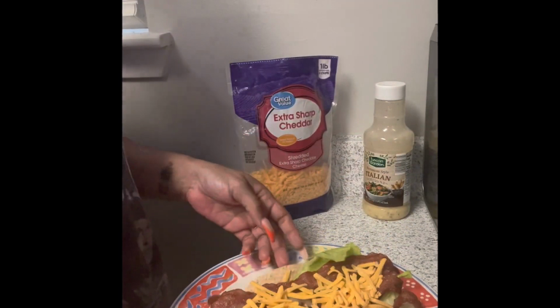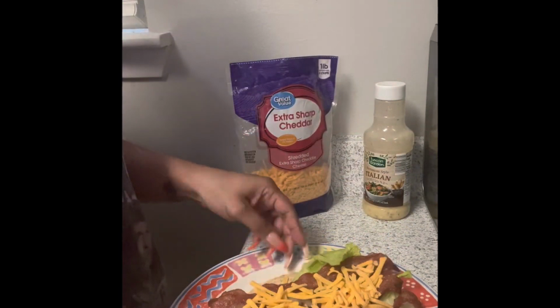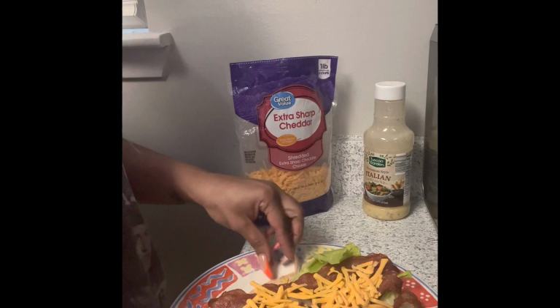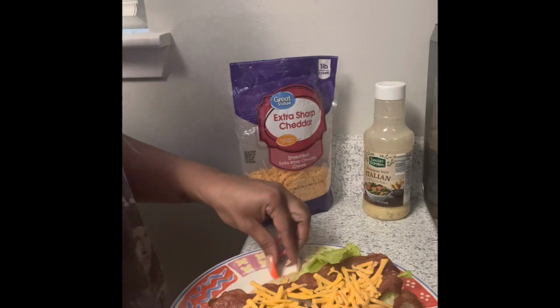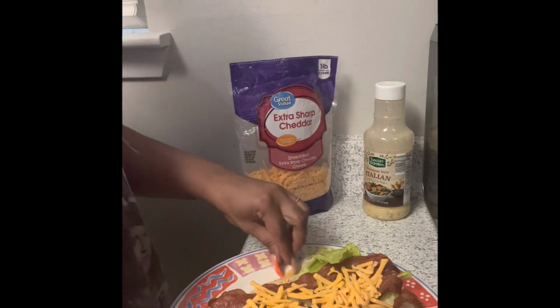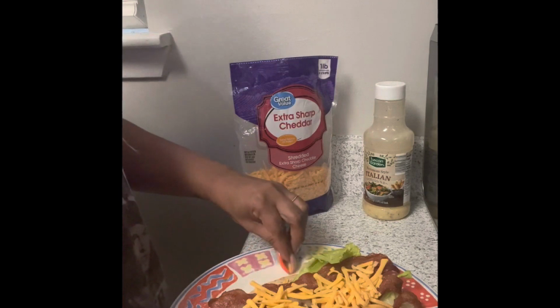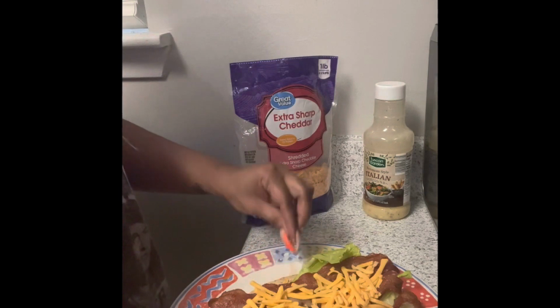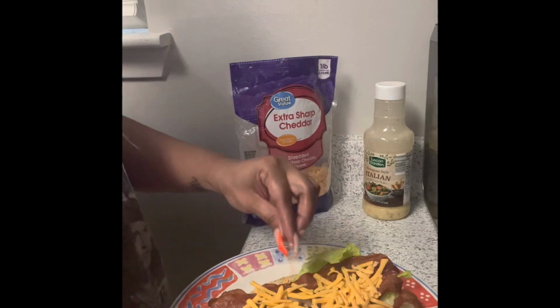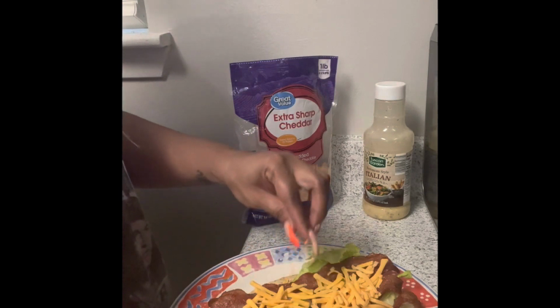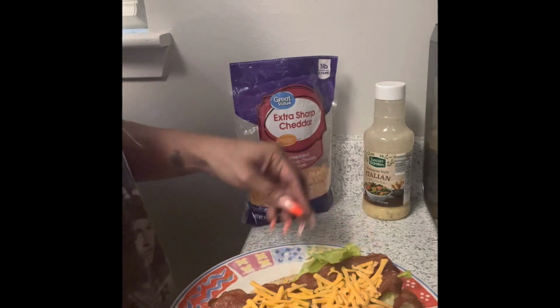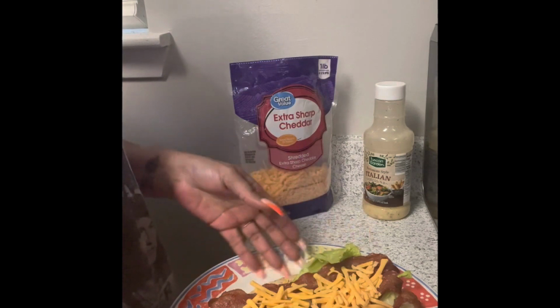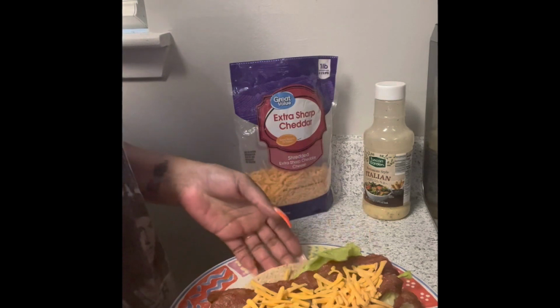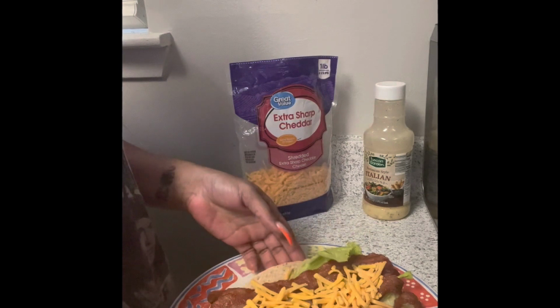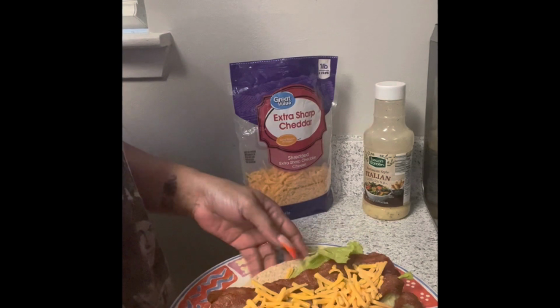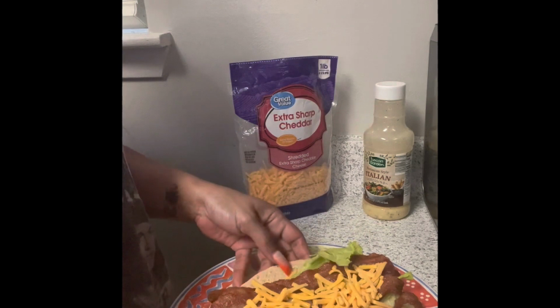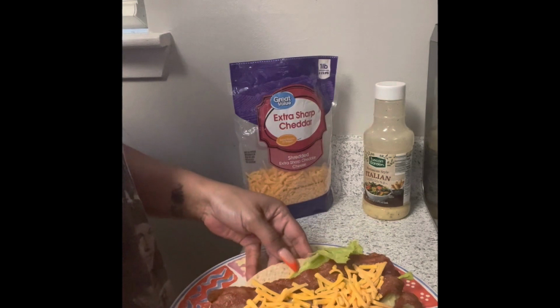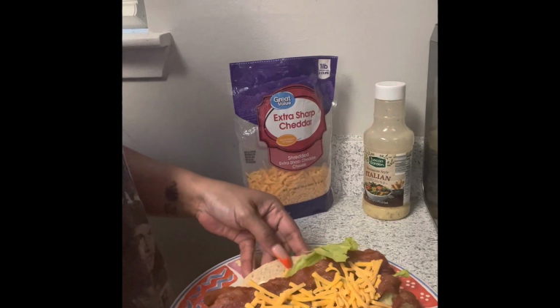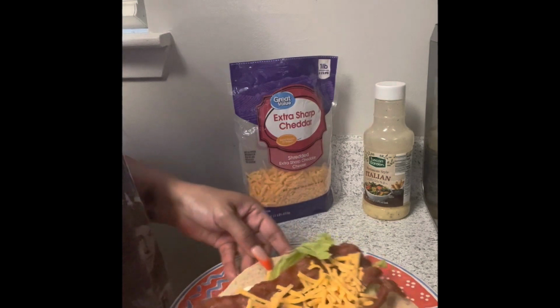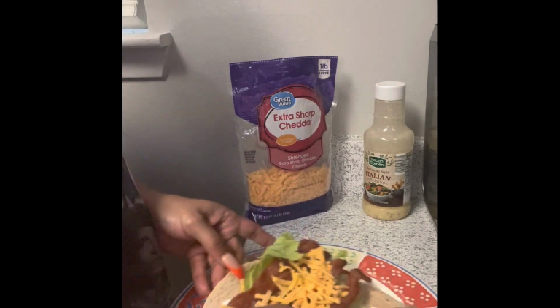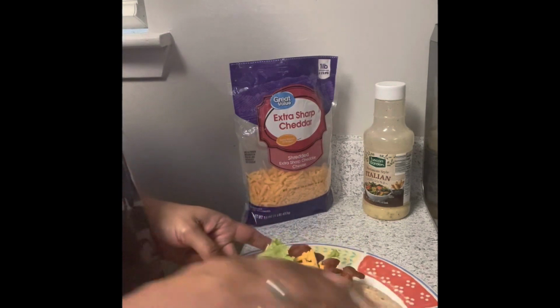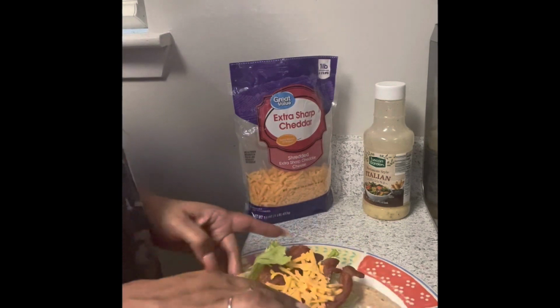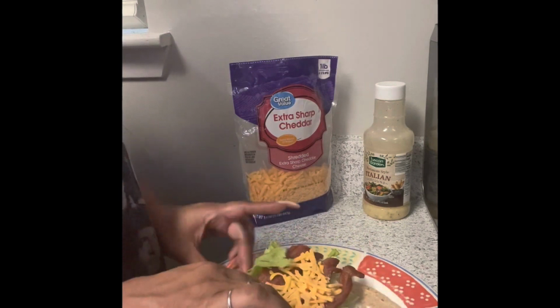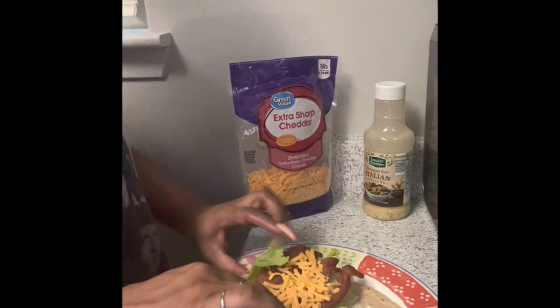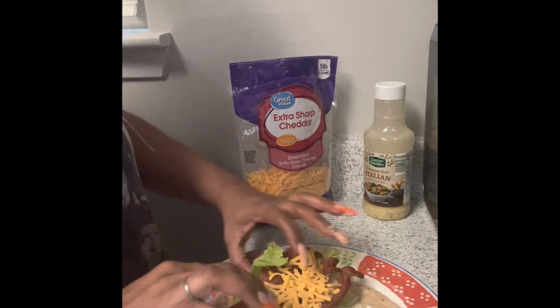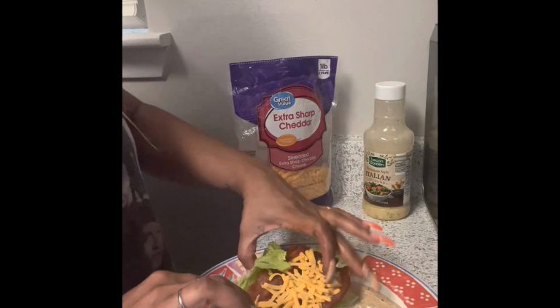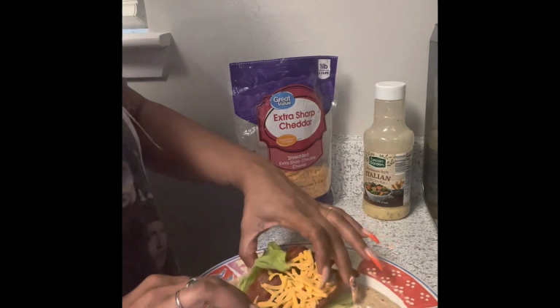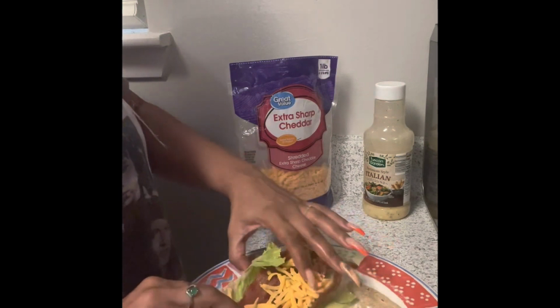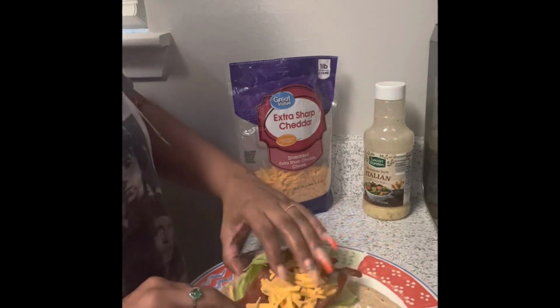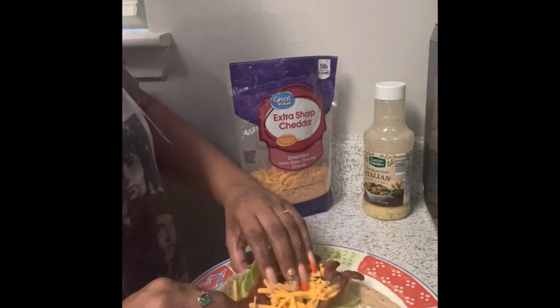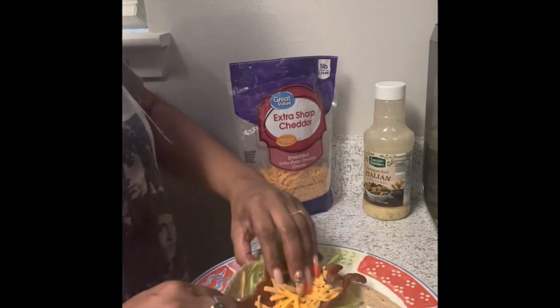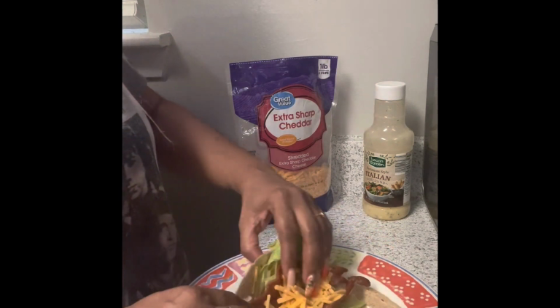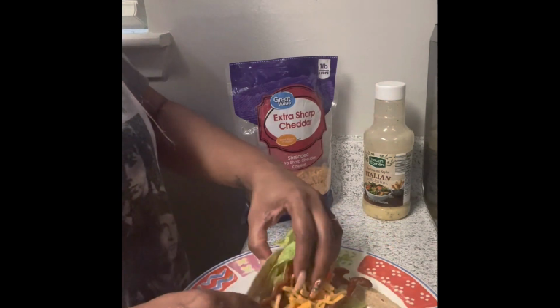We'll put cheese on anything, won't we? Now this is supposed to be healthy. I could lift that cheese off of y'all.